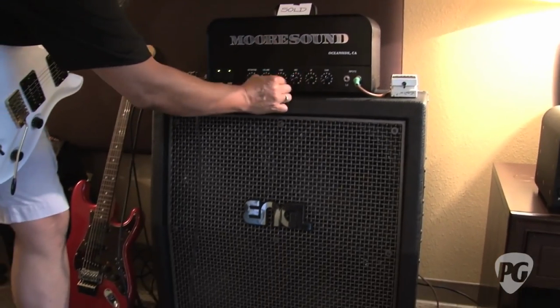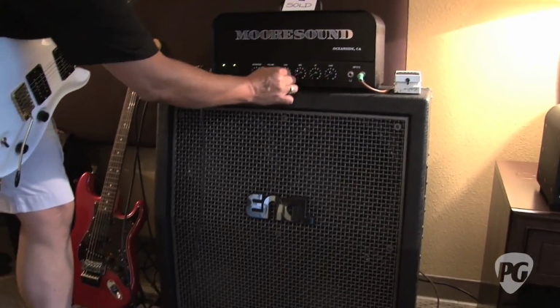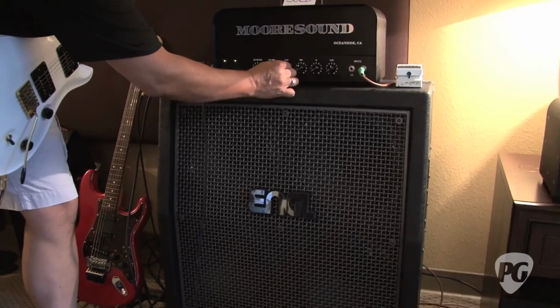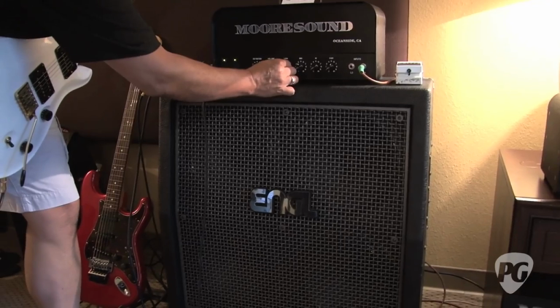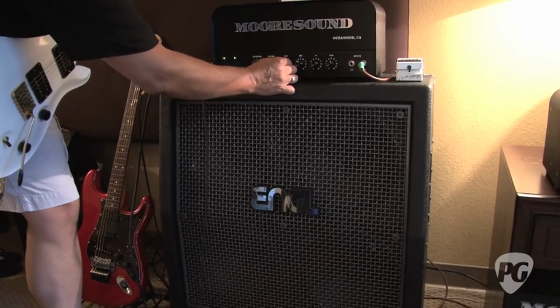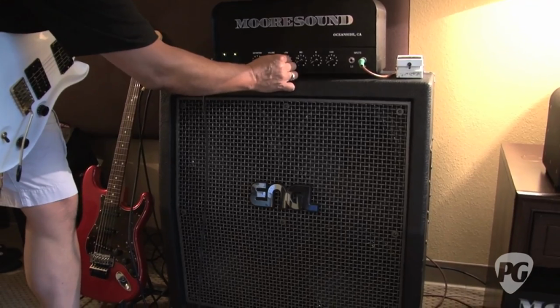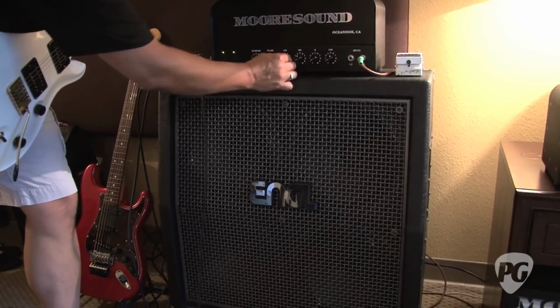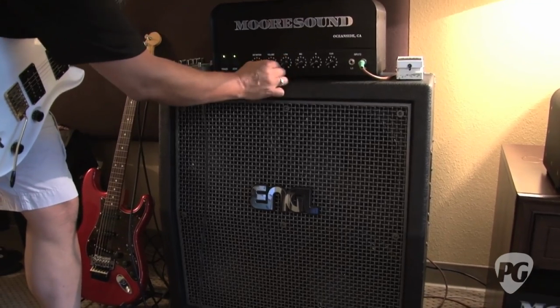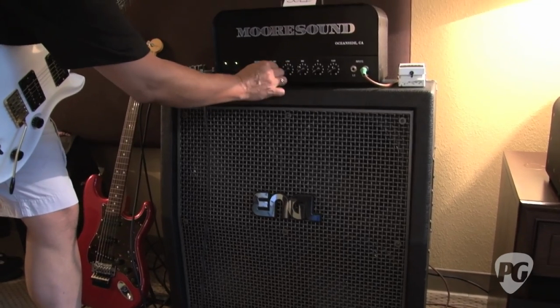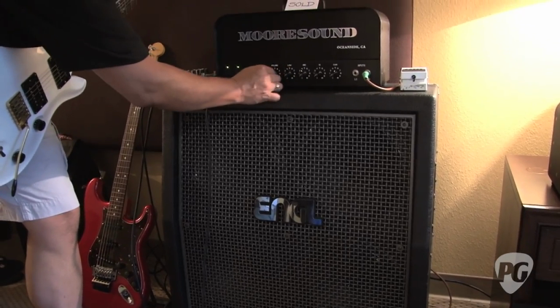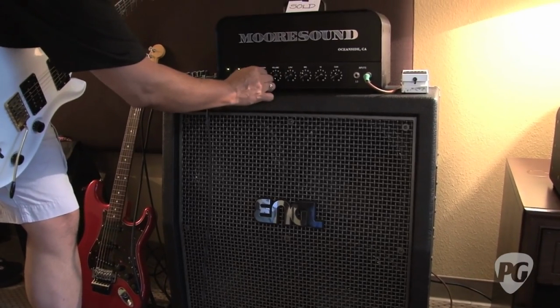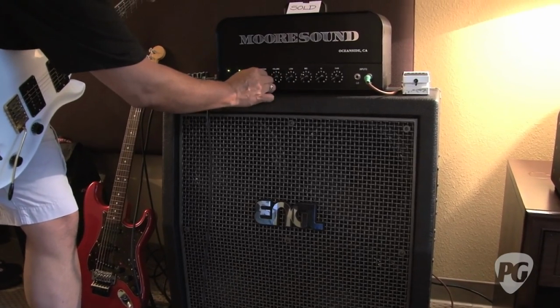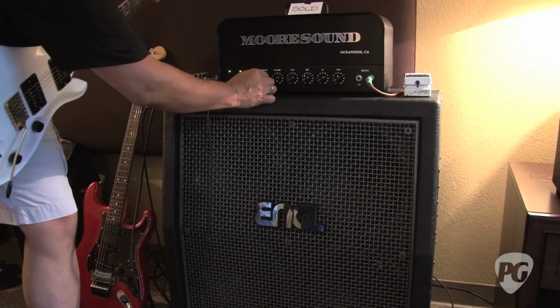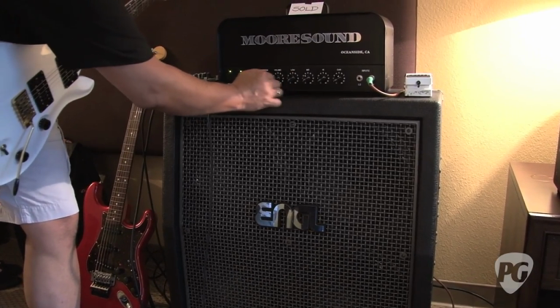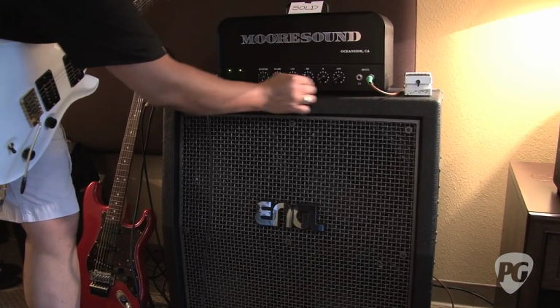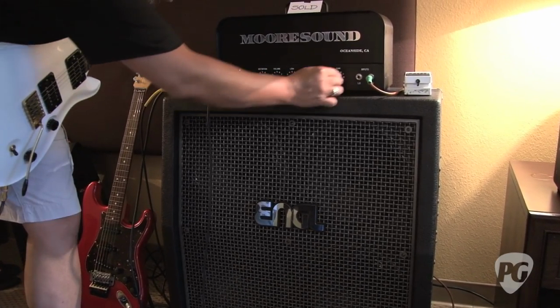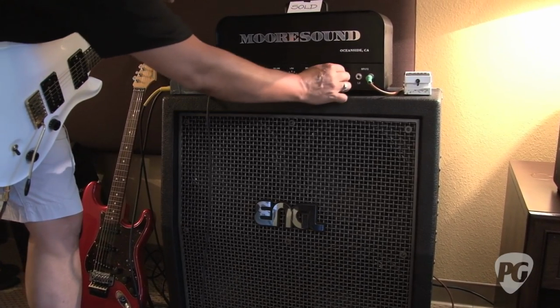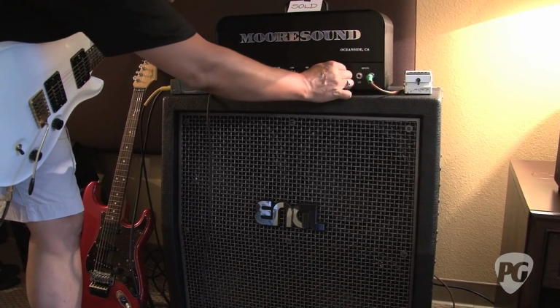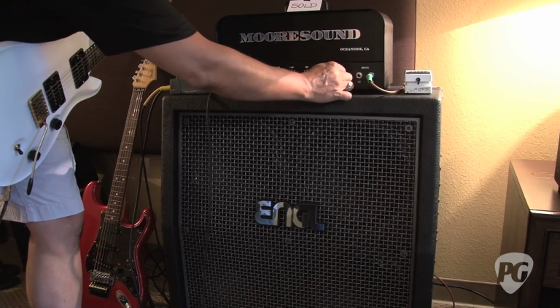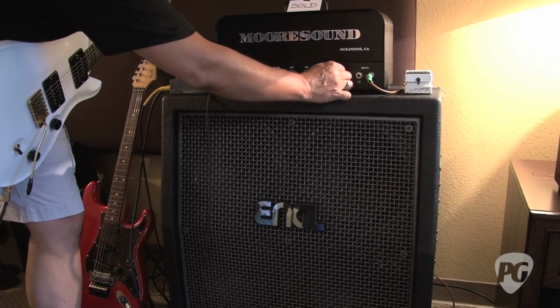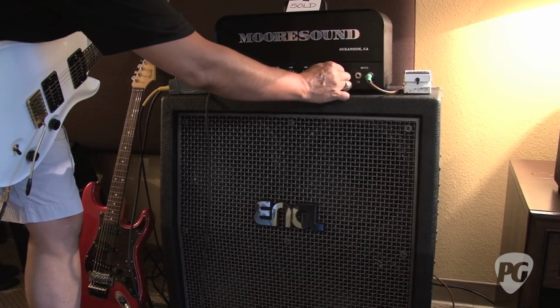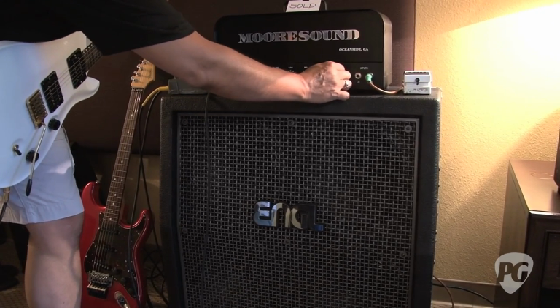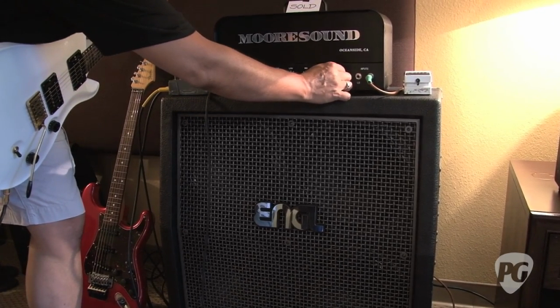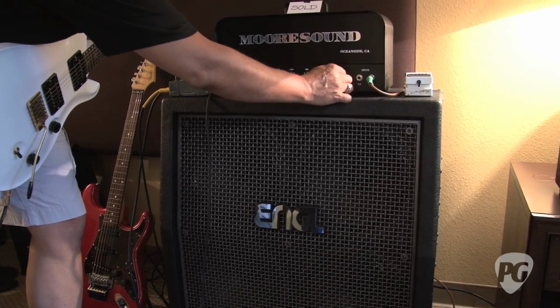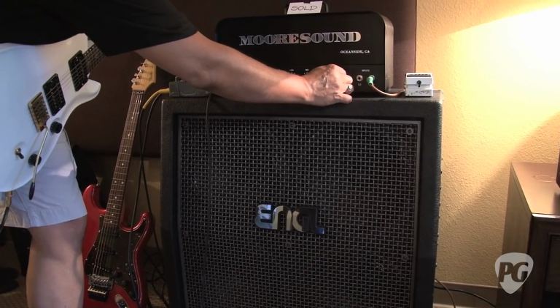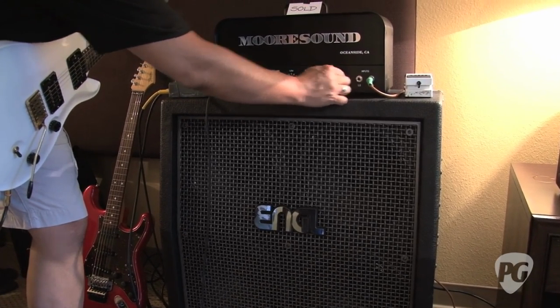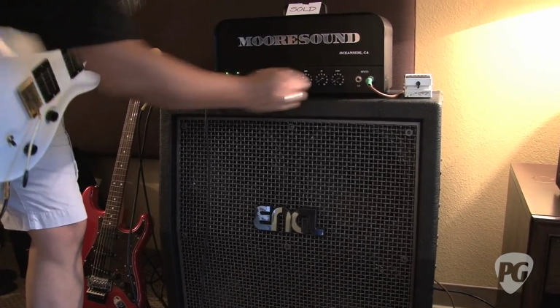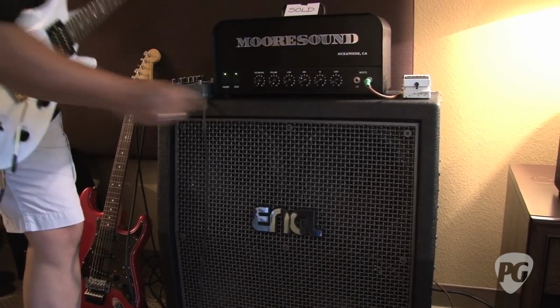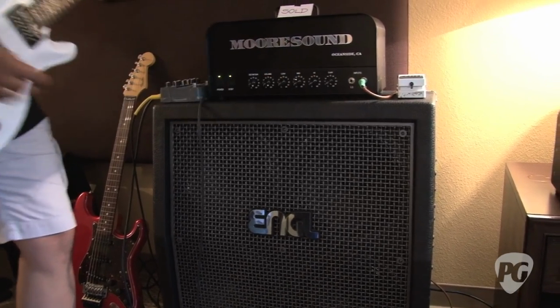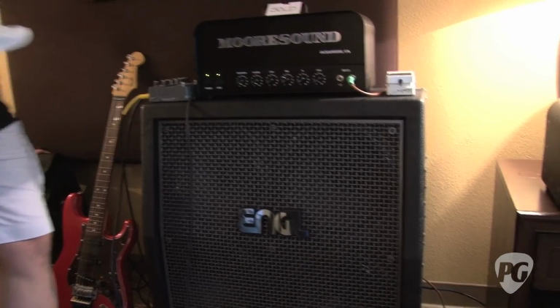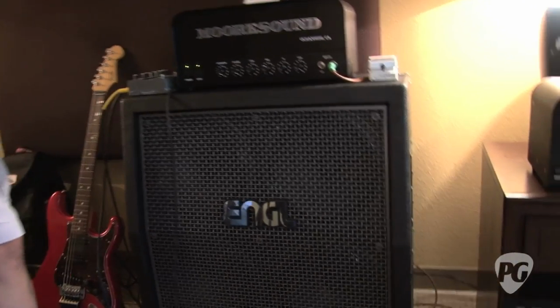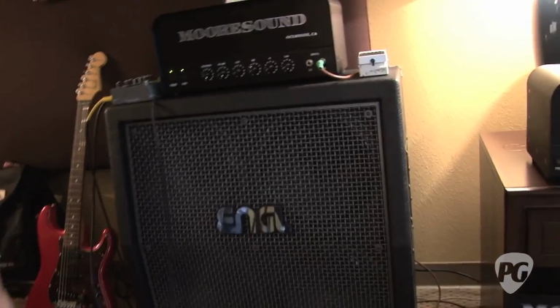What does this thing go for? Retail price is $15 — they're going for about $12 on the street.